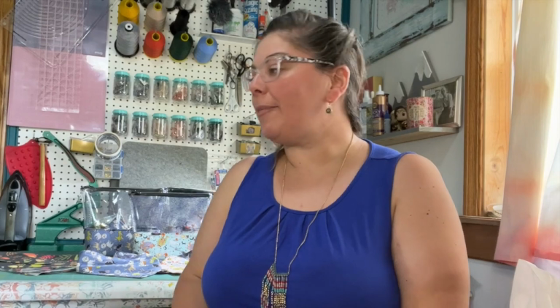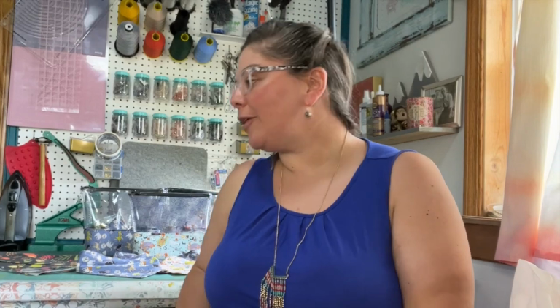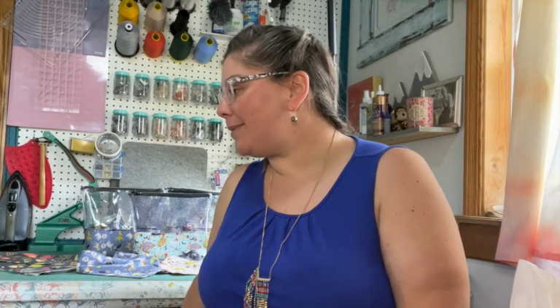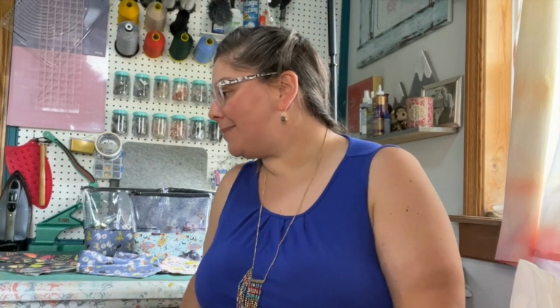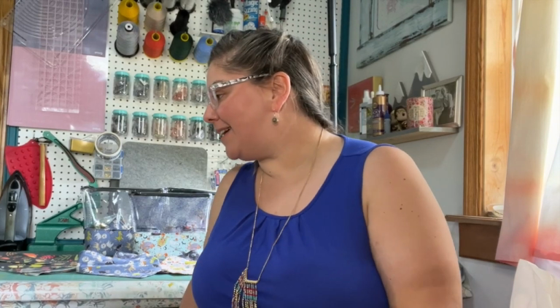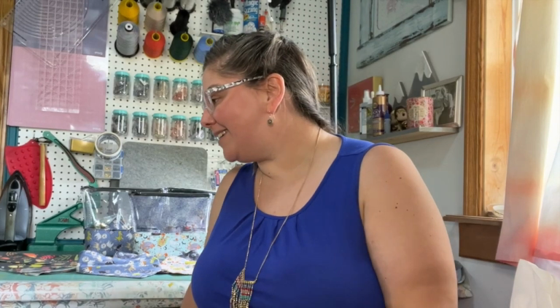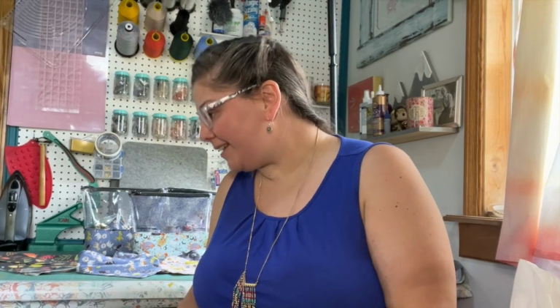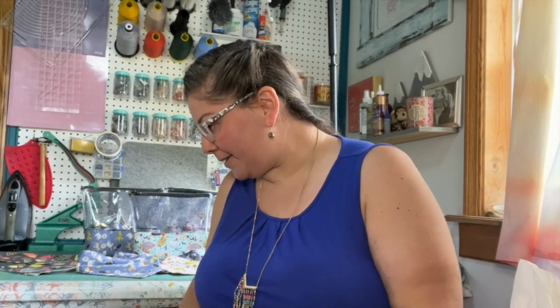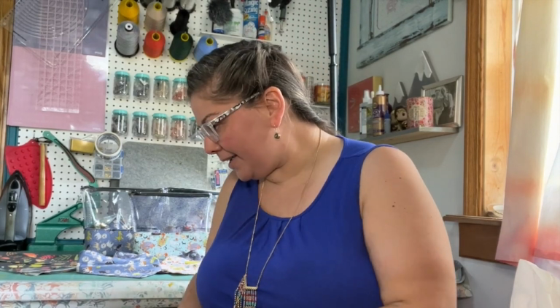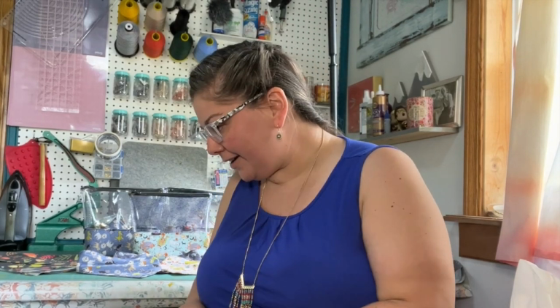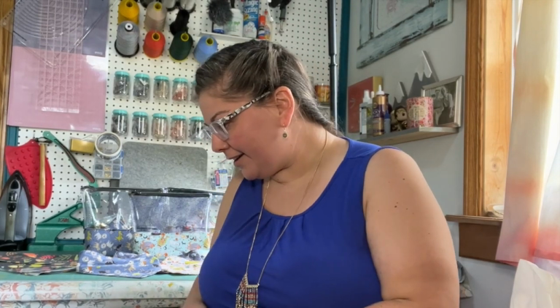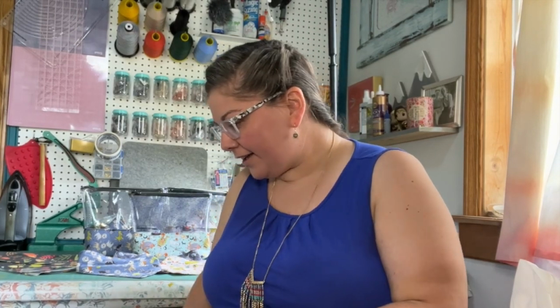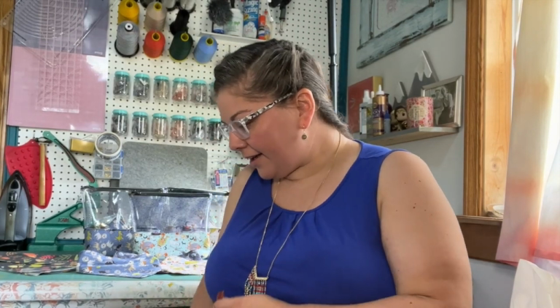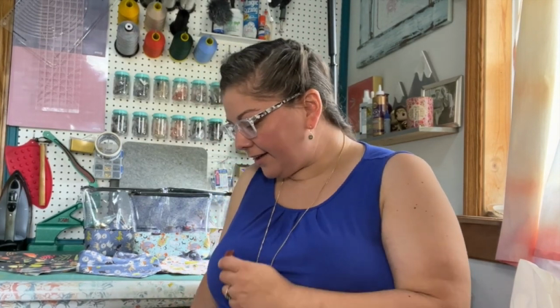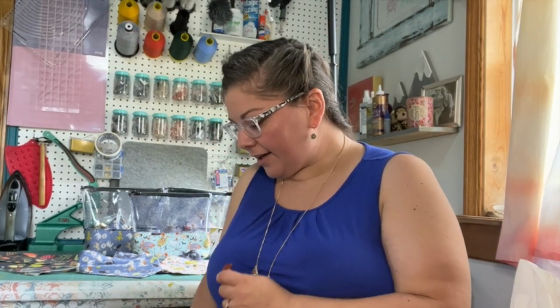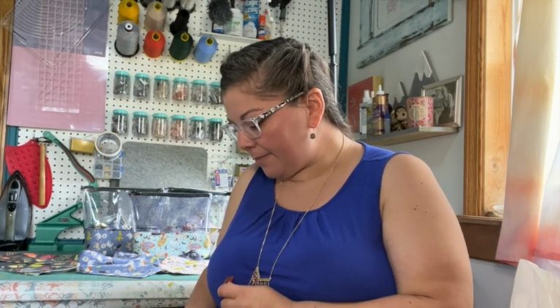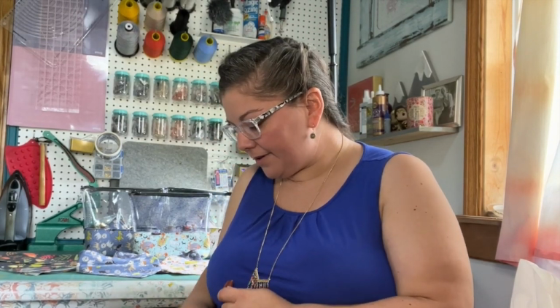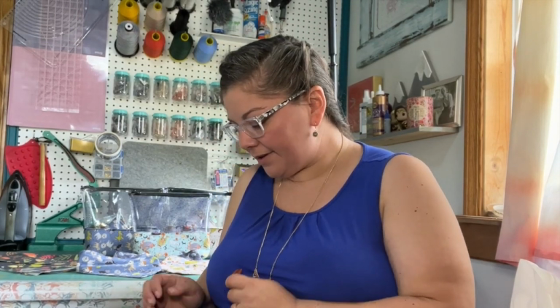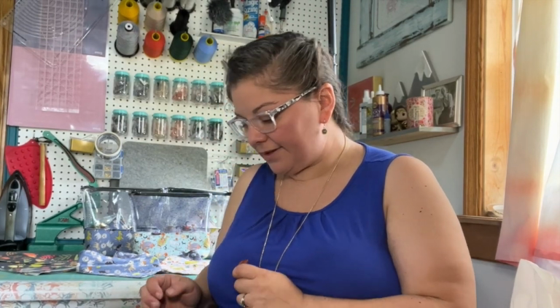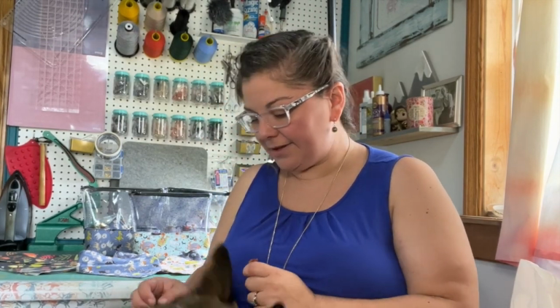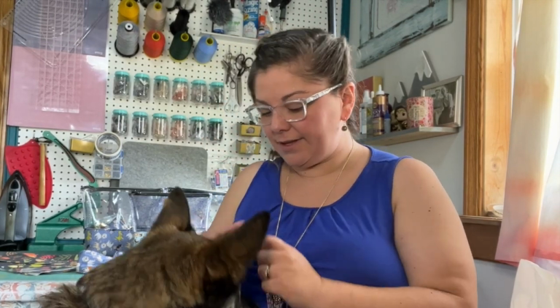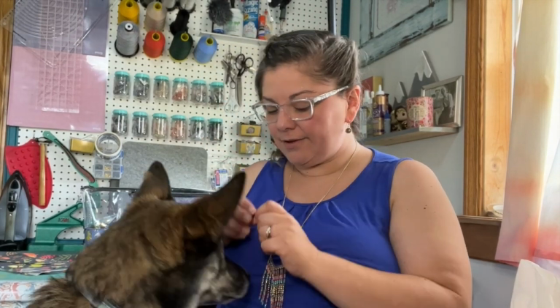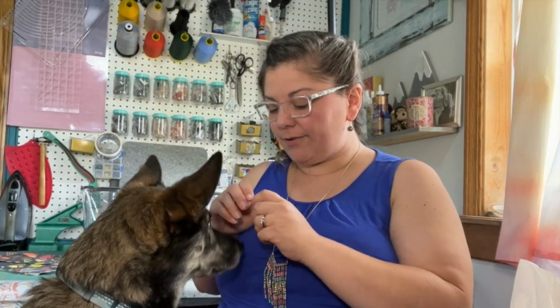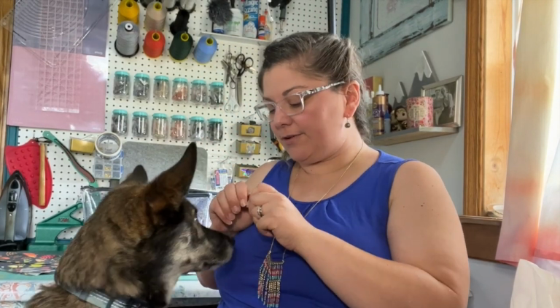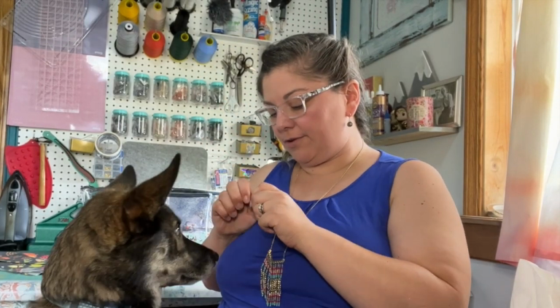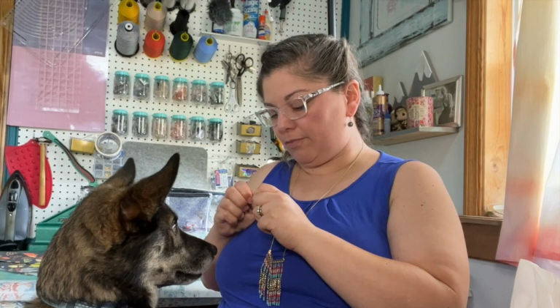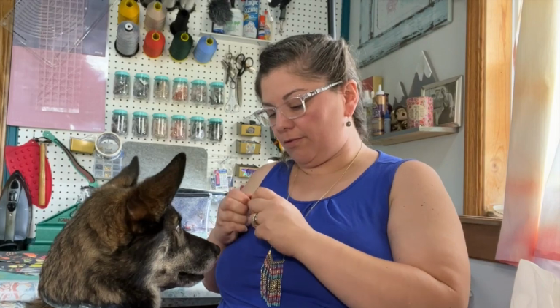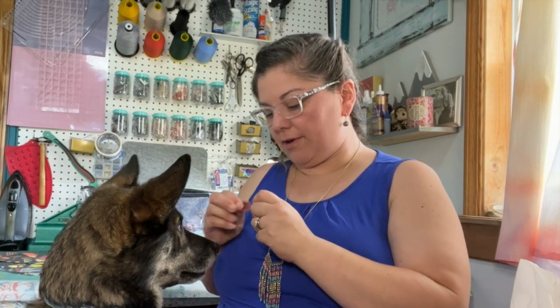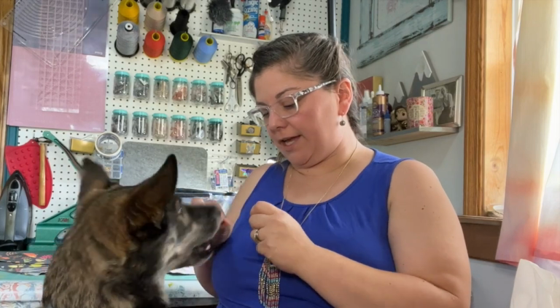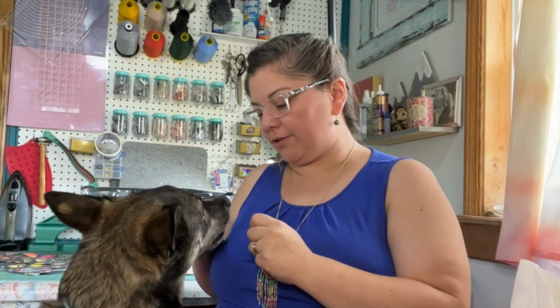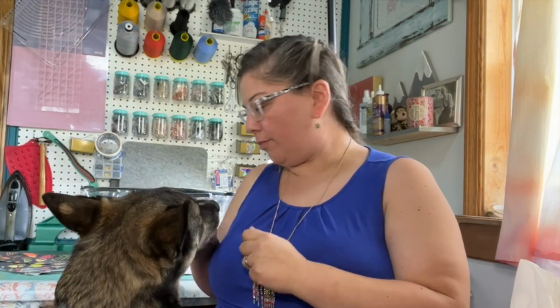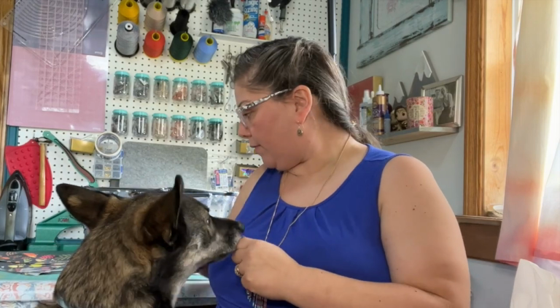Apollo, baby. Come here. Come here. Oh, it's a good boy. It's a good boy.